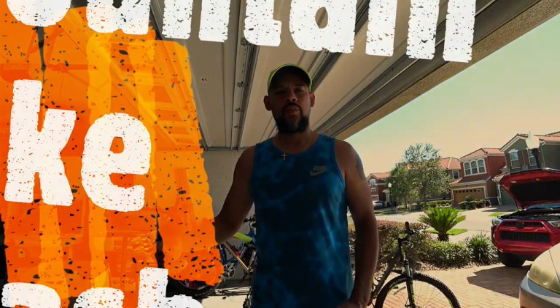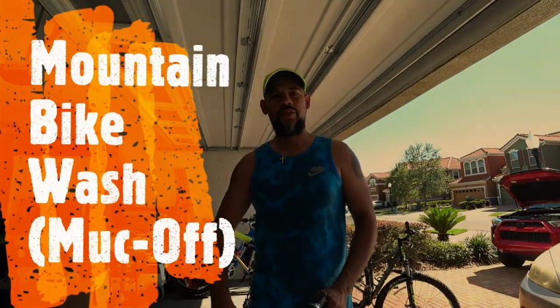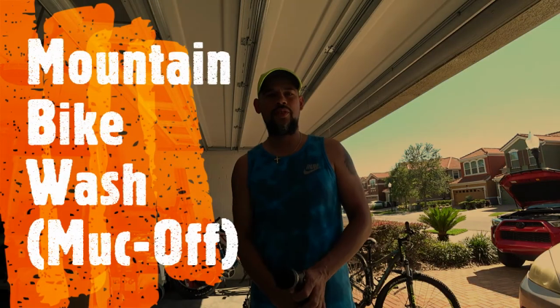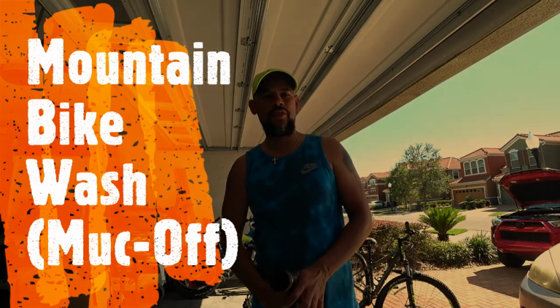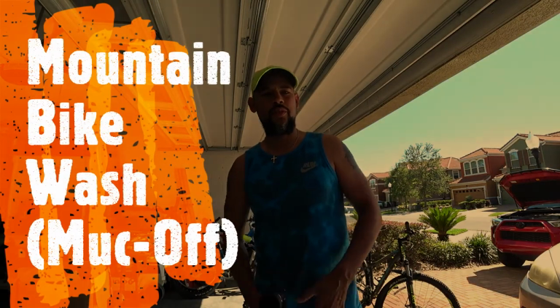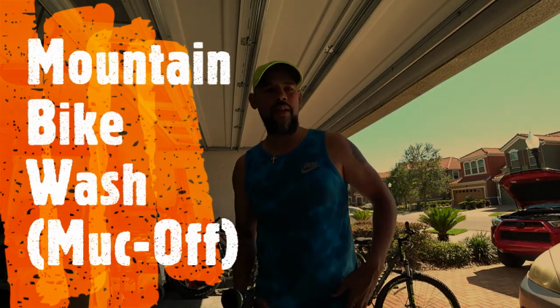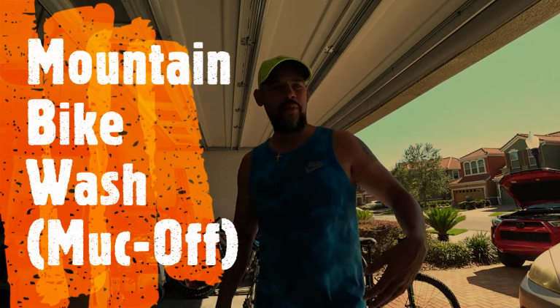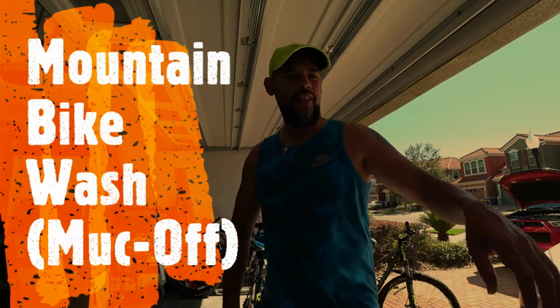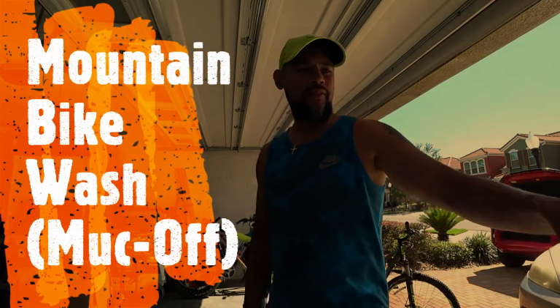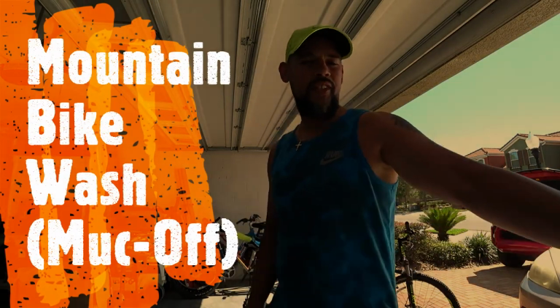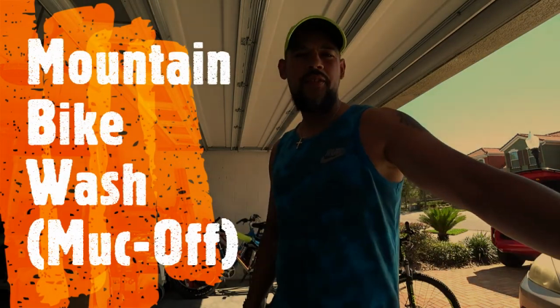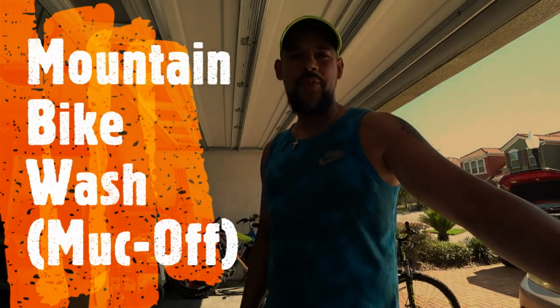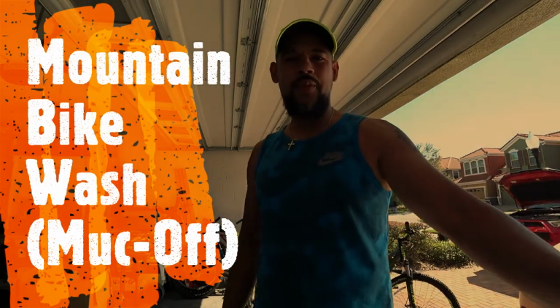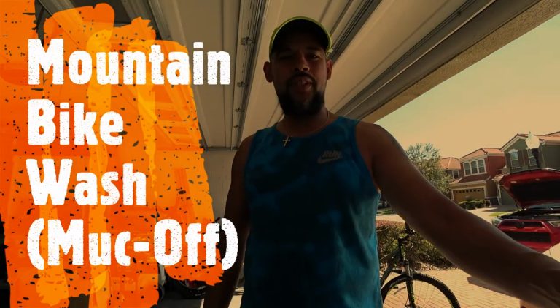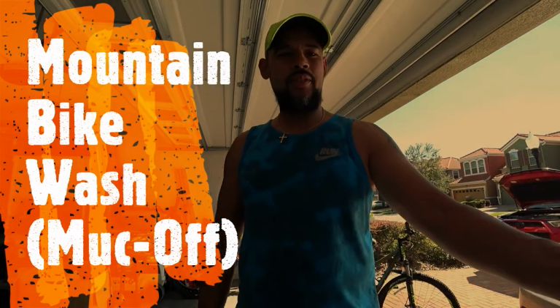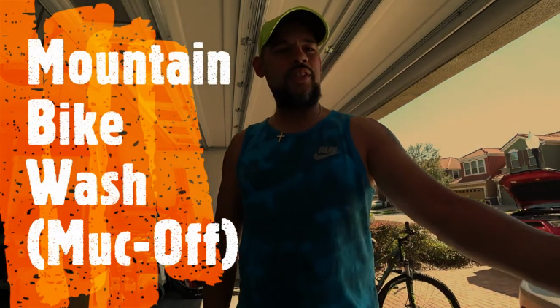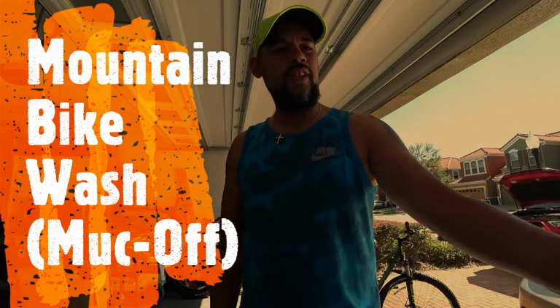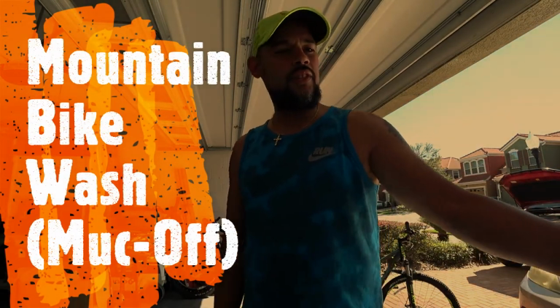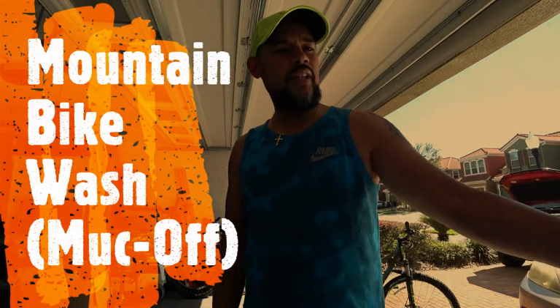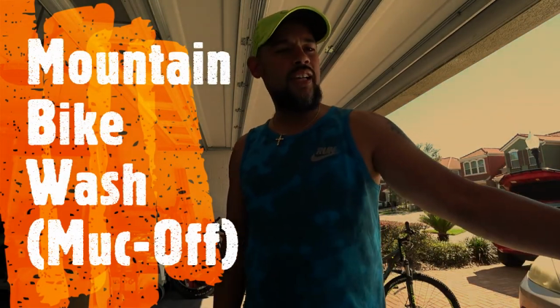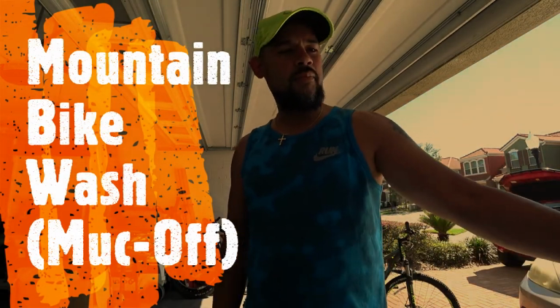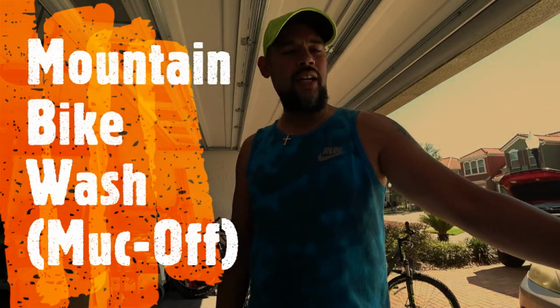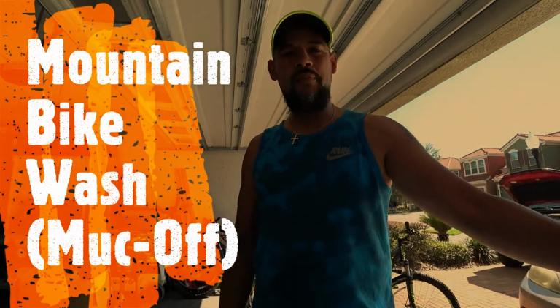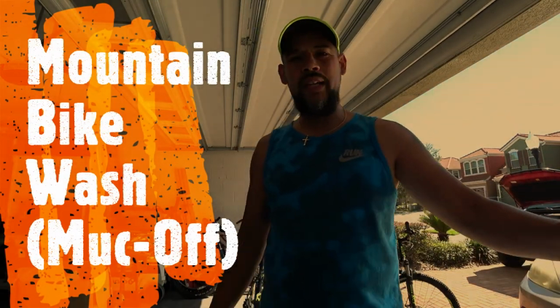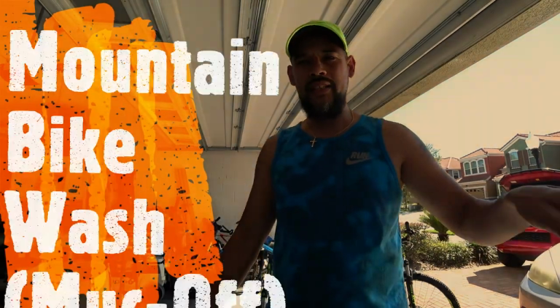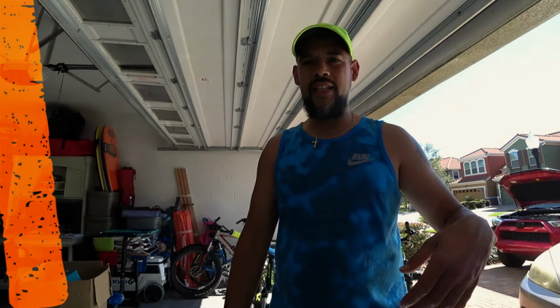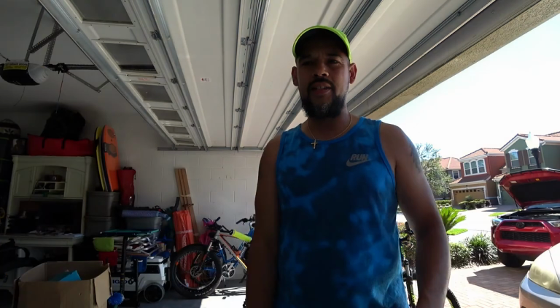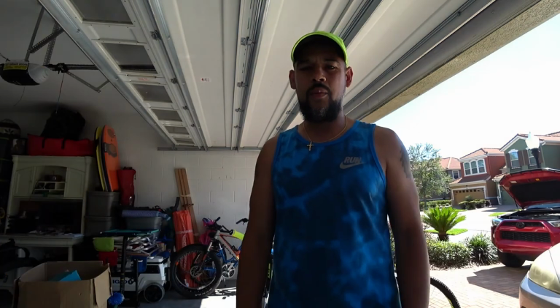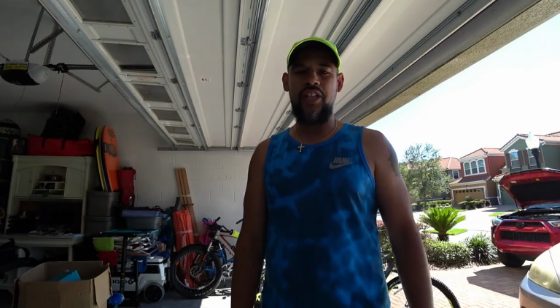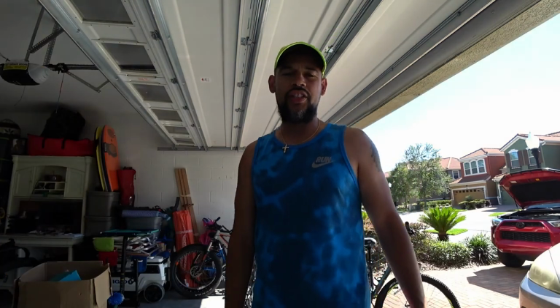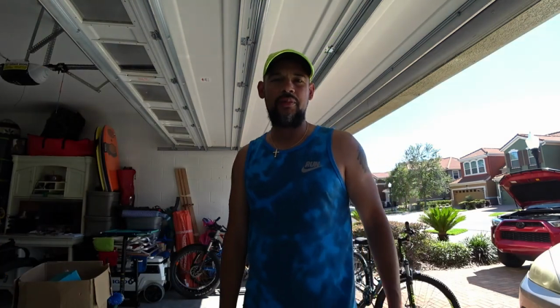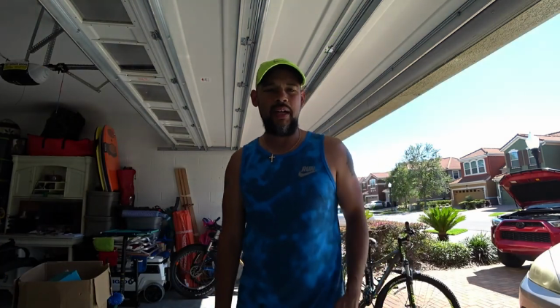What's going on YouTube, back with another video real quick. Going to talk to you guys about maintaining and washing your bike.